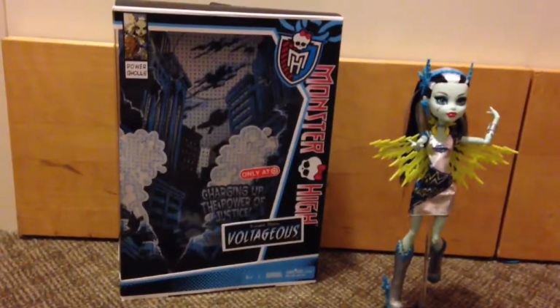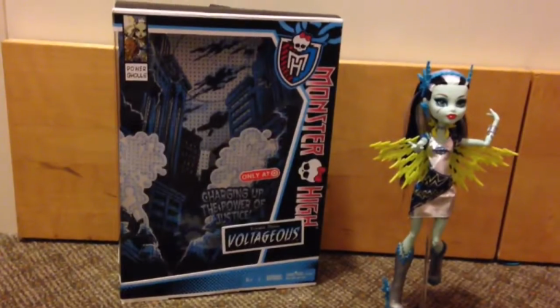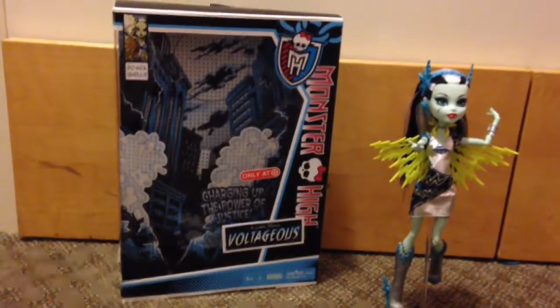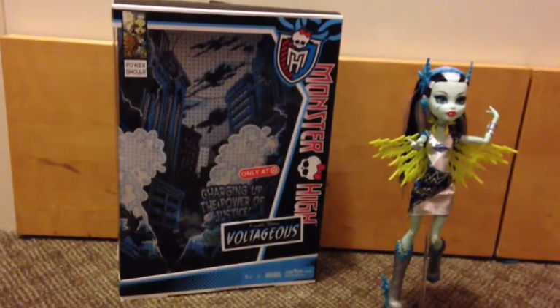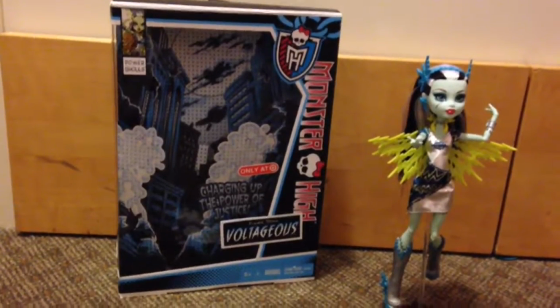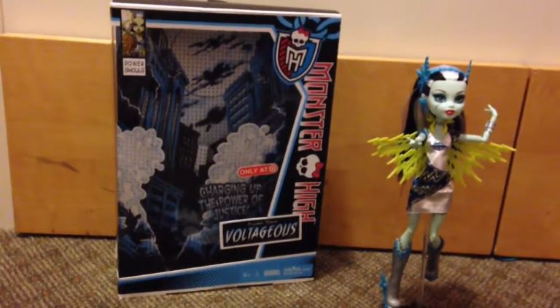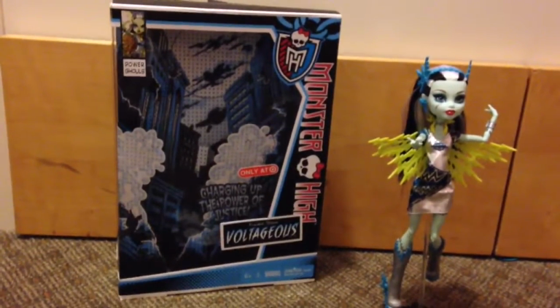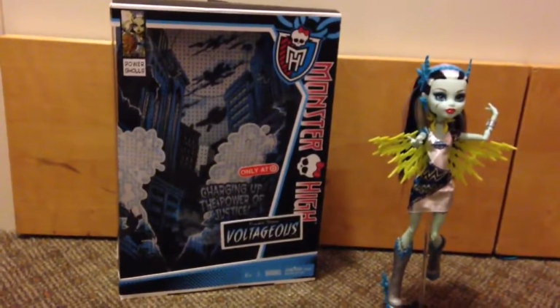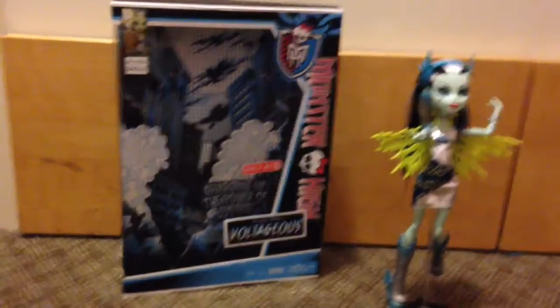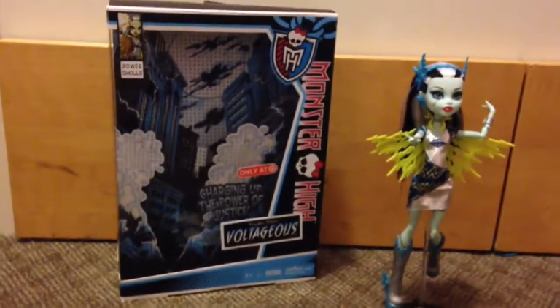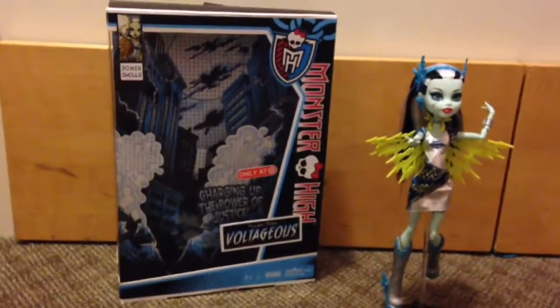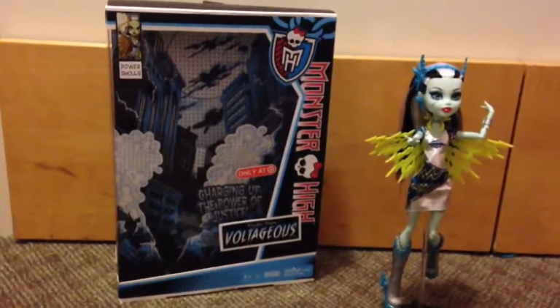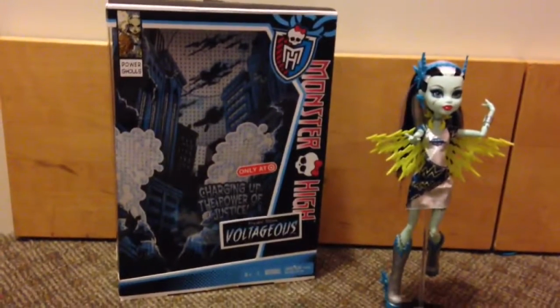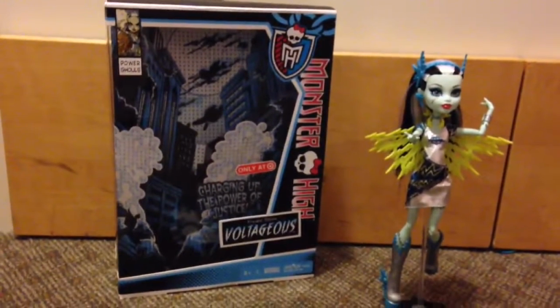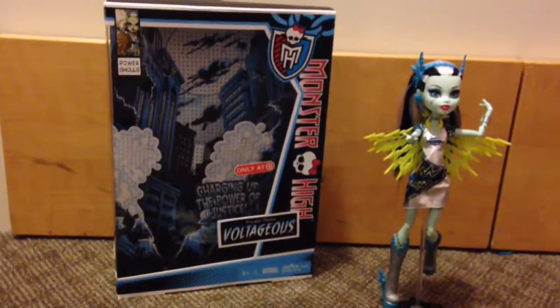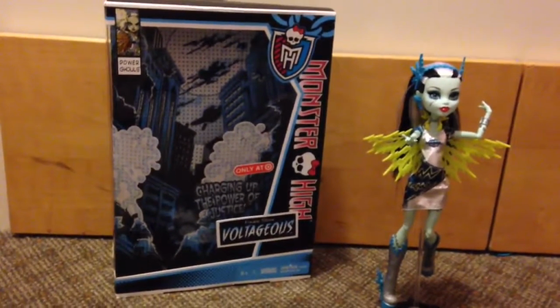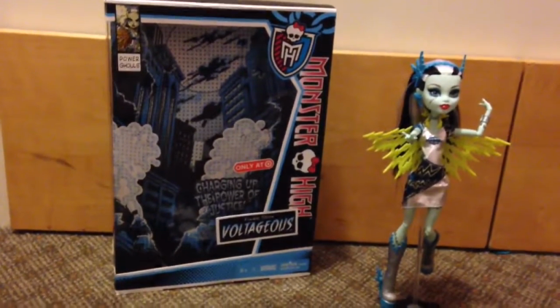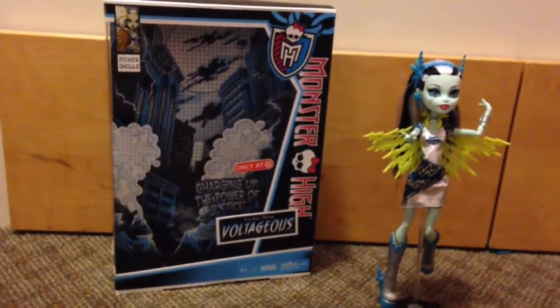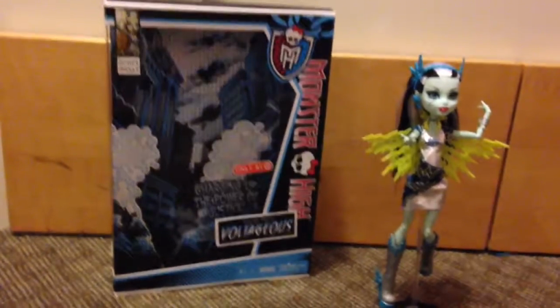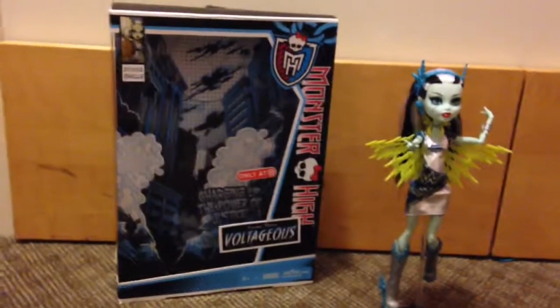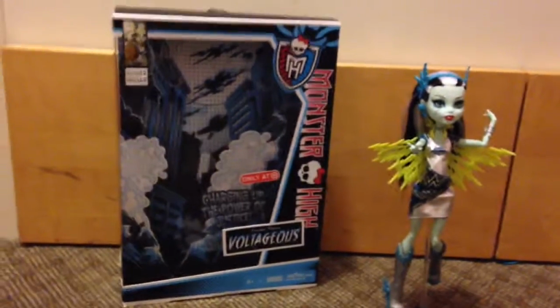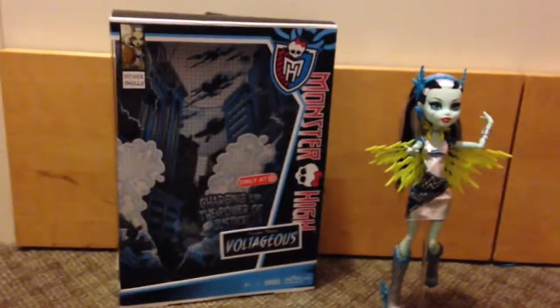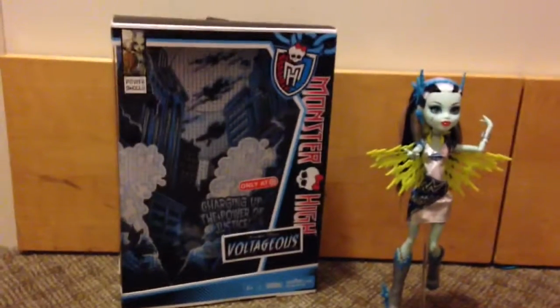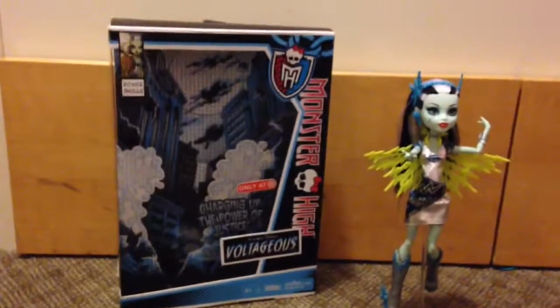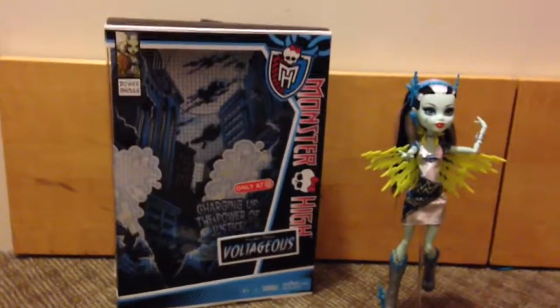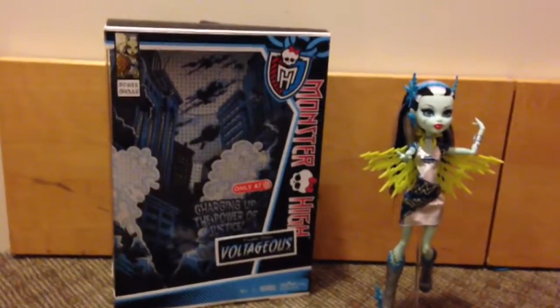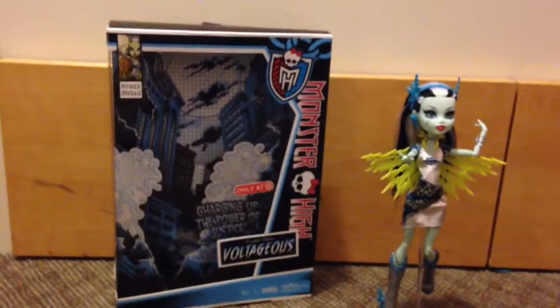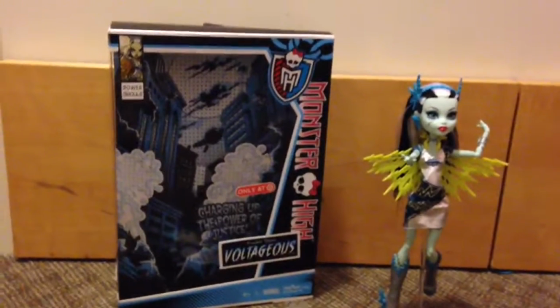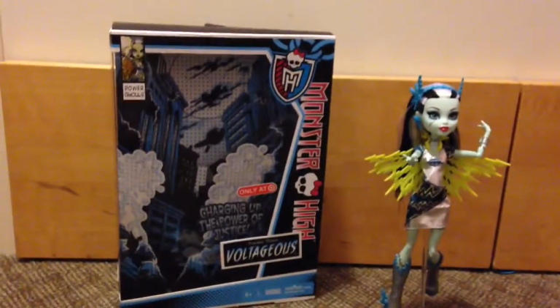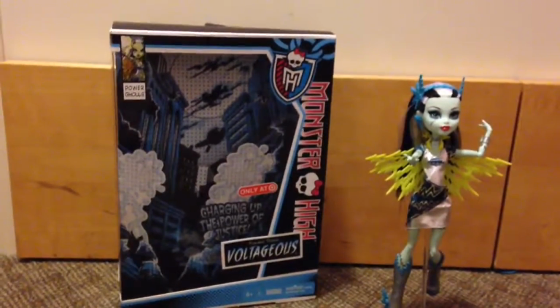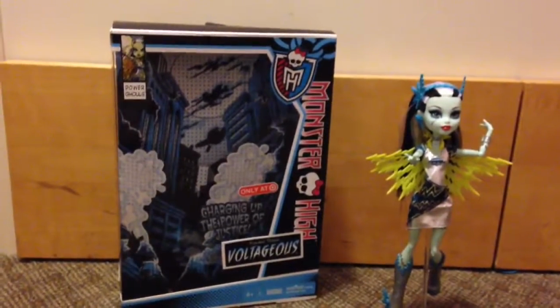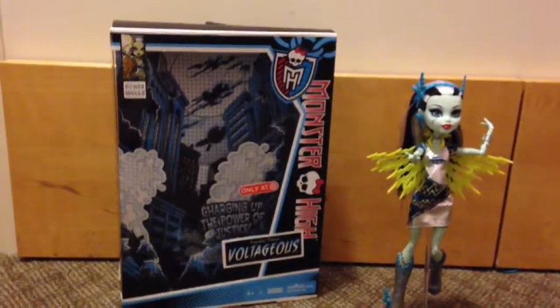So if I sound awkward, it's because I have a cold. So yeah, let's look at the box.